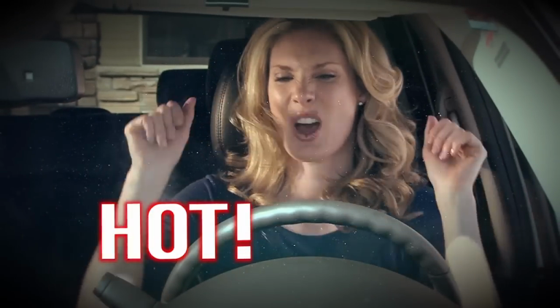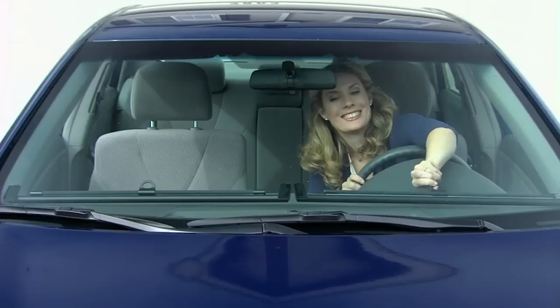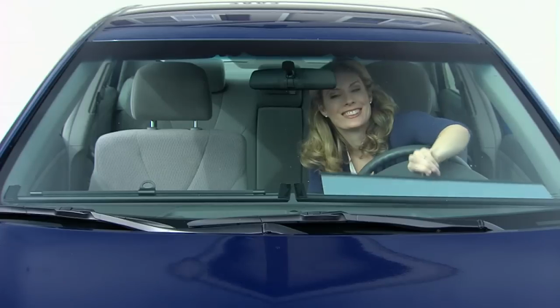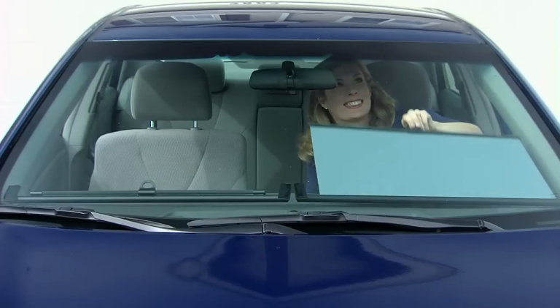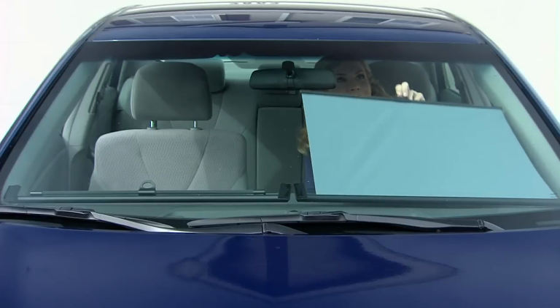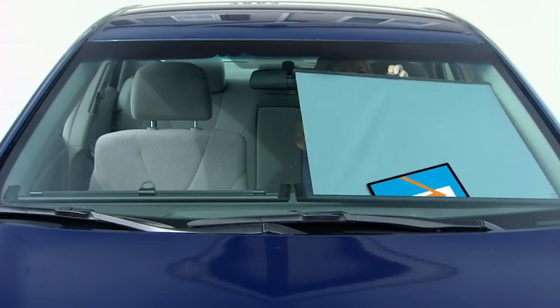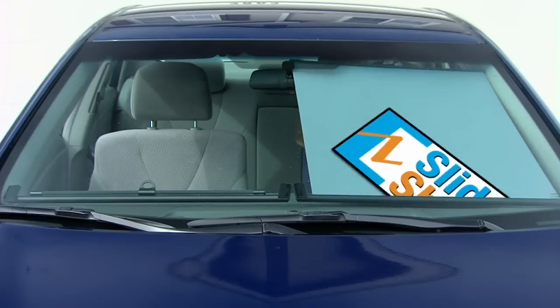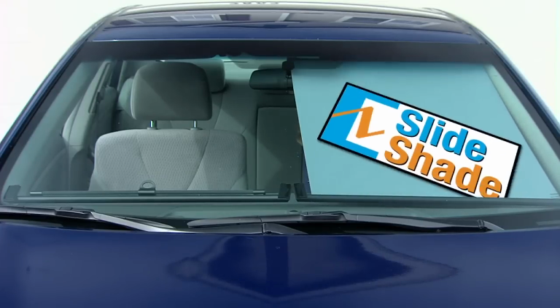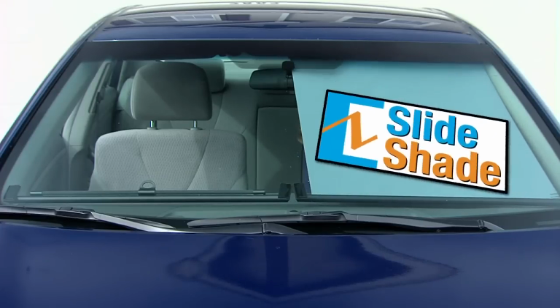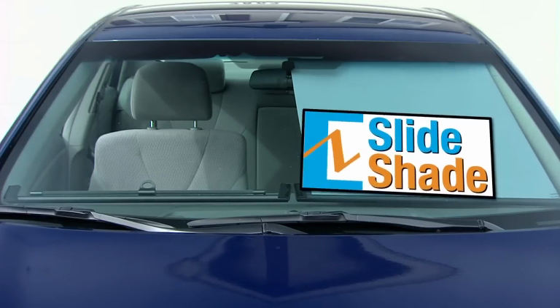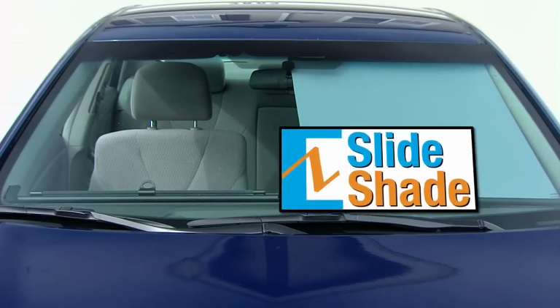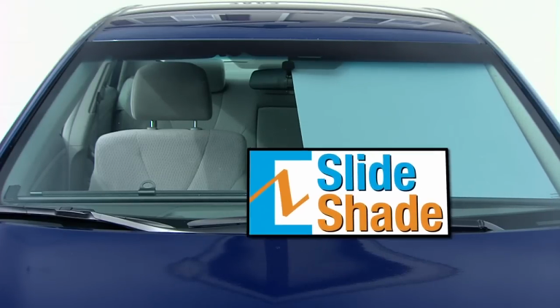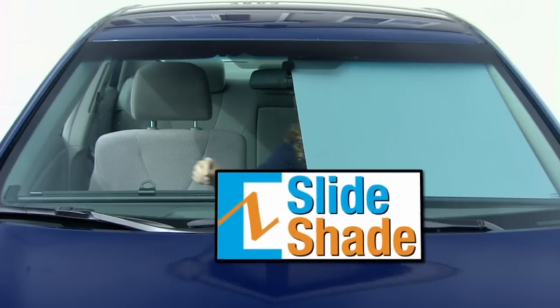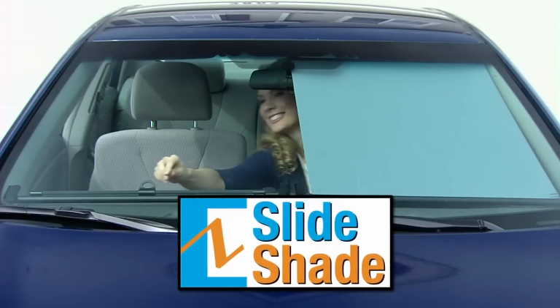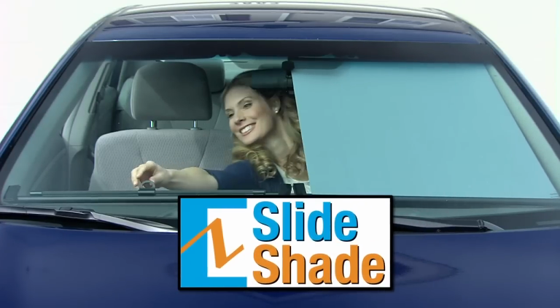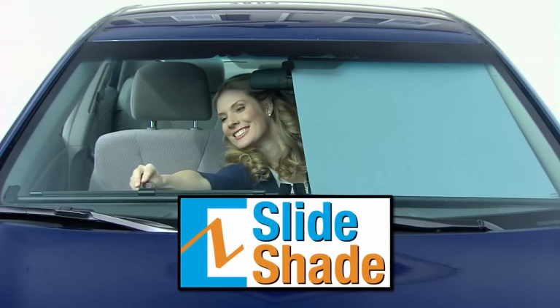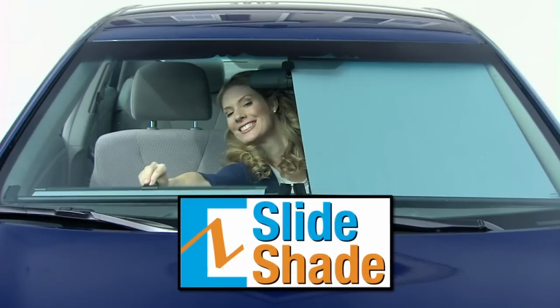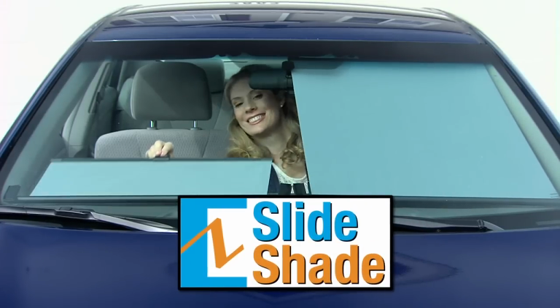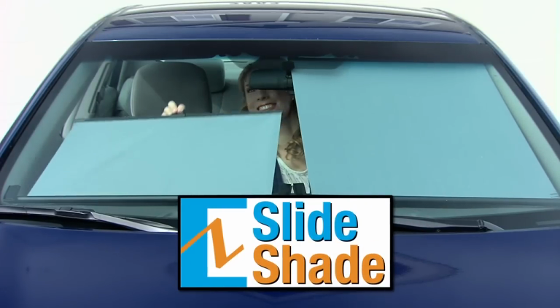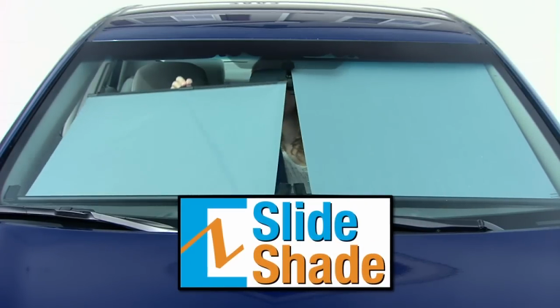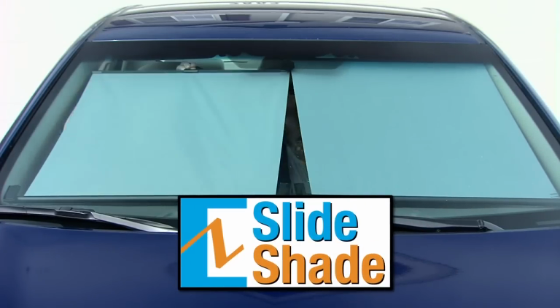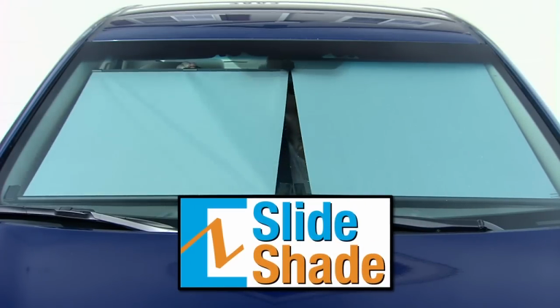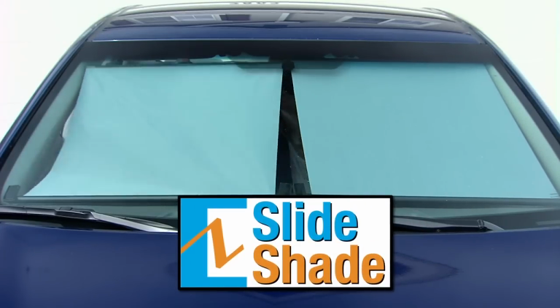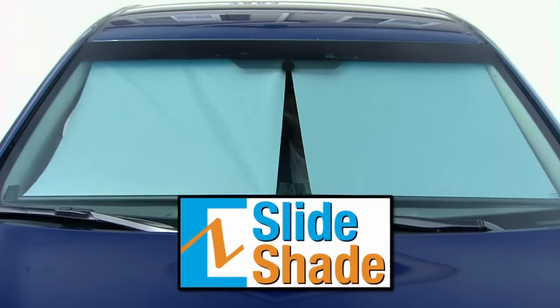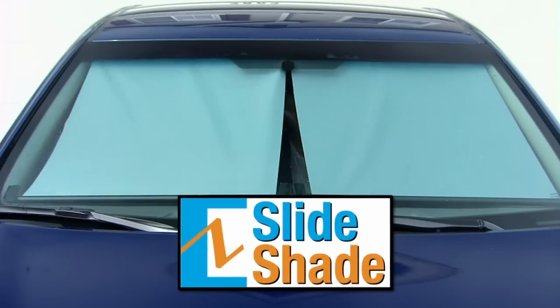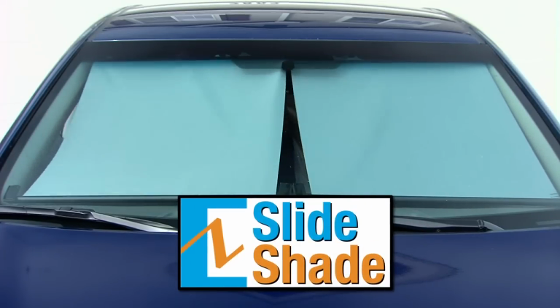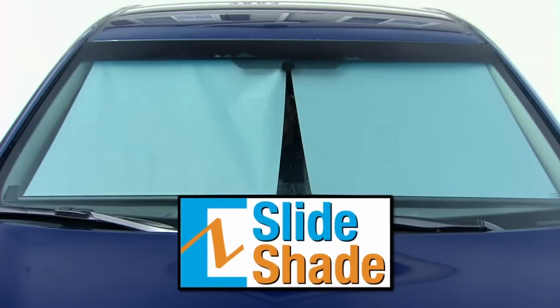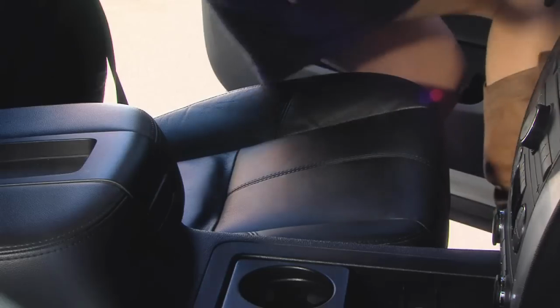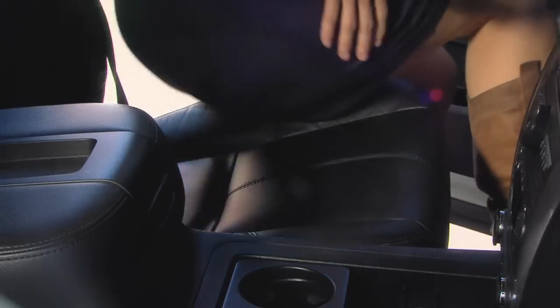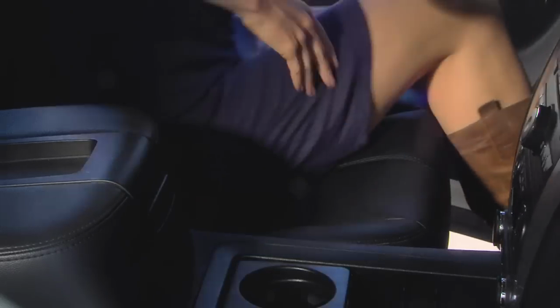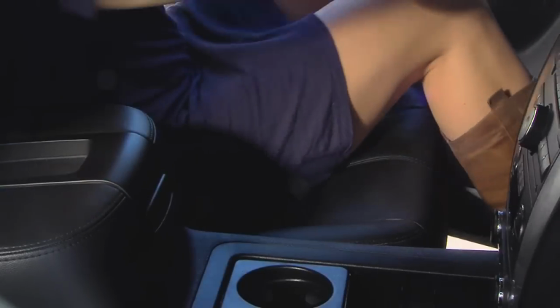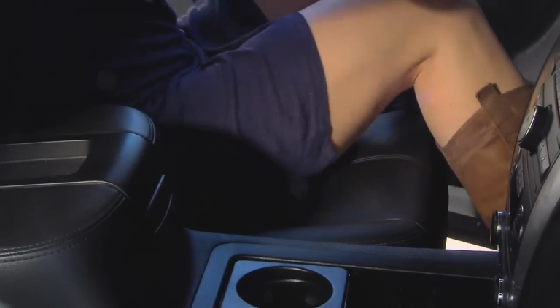But not with the Easy Slide Shade. It blocks UV rays, and your car will feel much cooler as the heat from the sun is reflected.